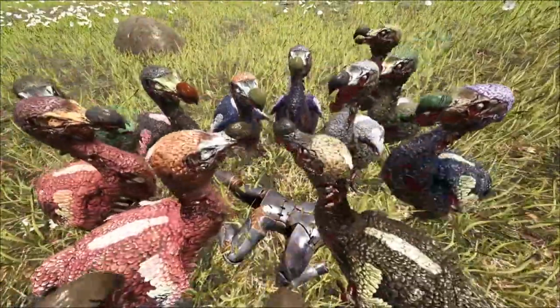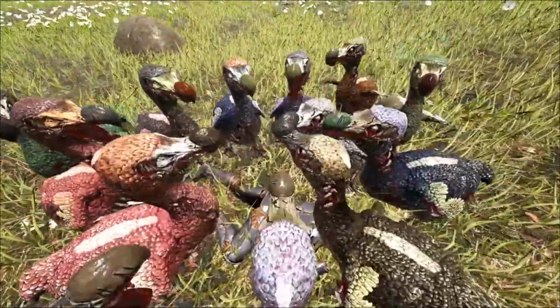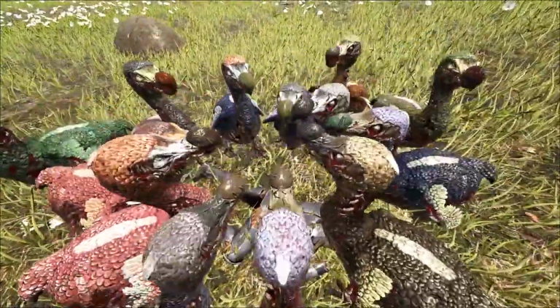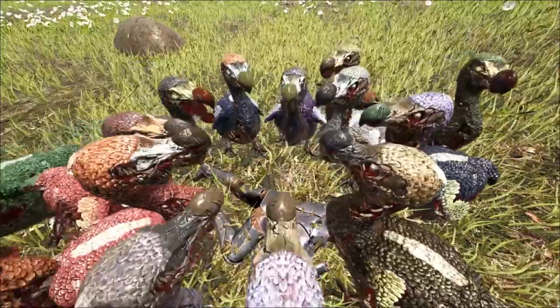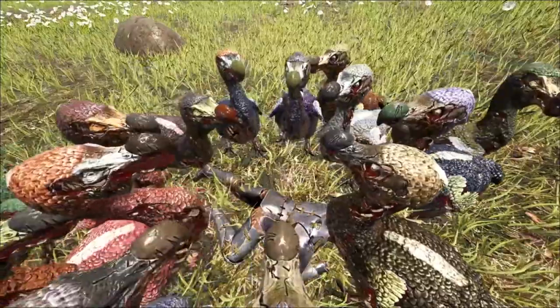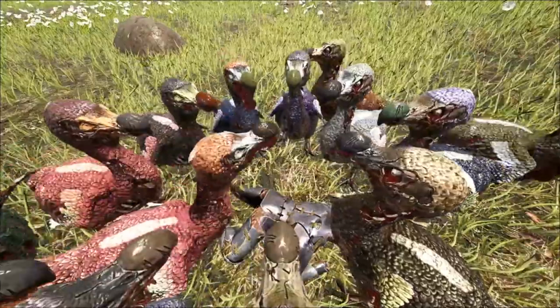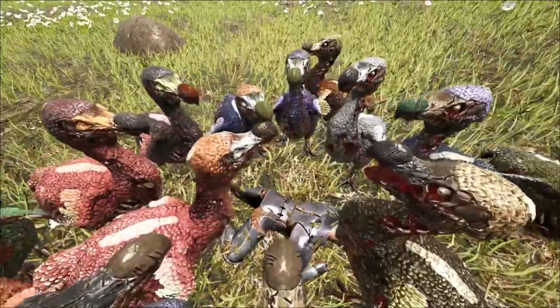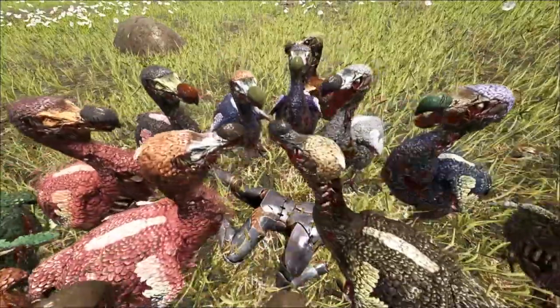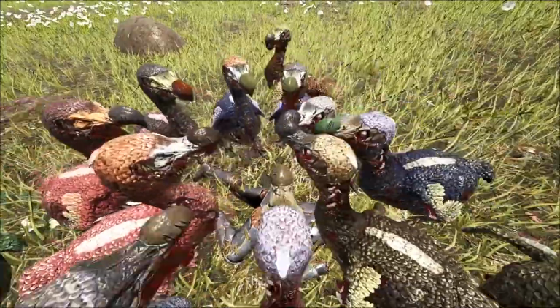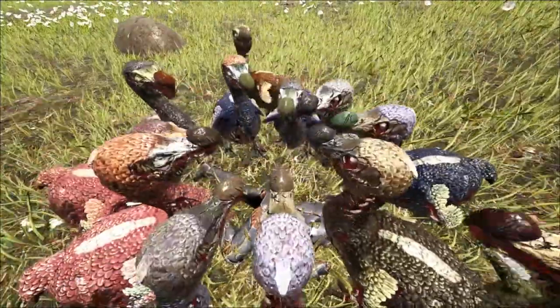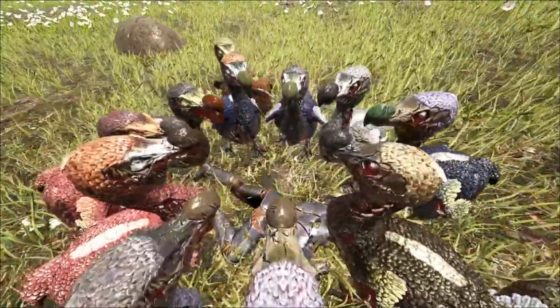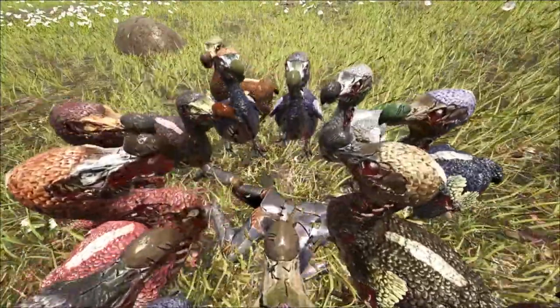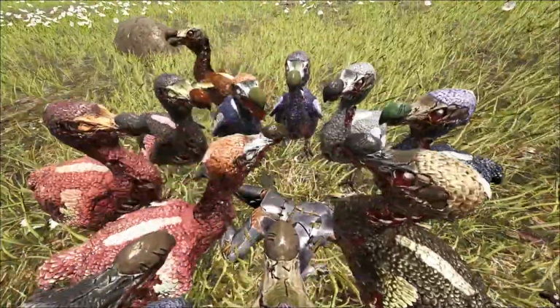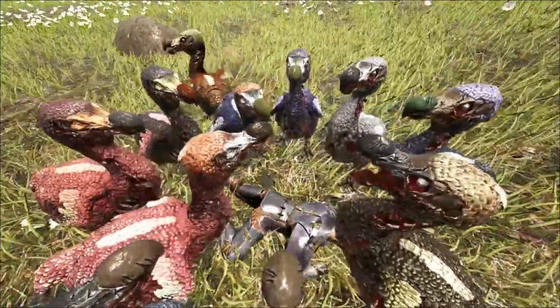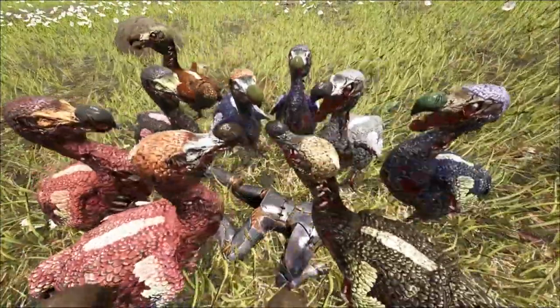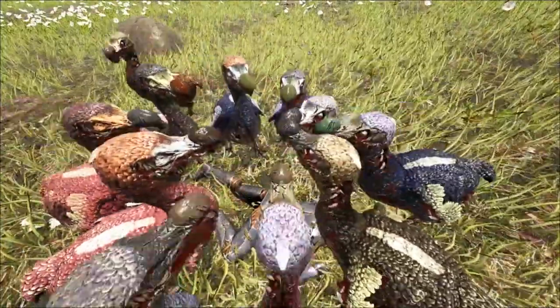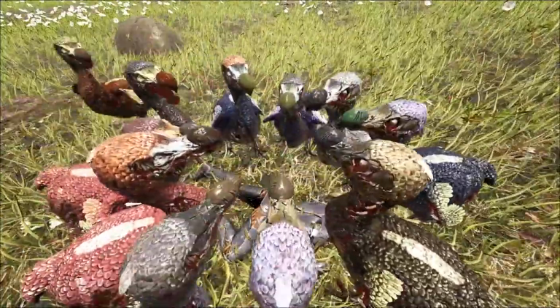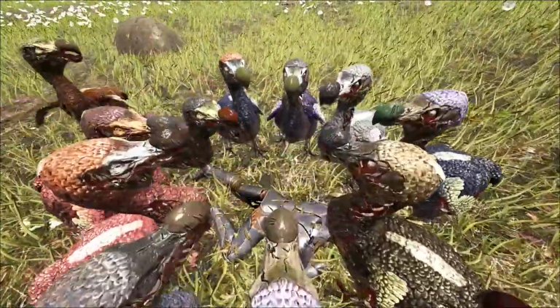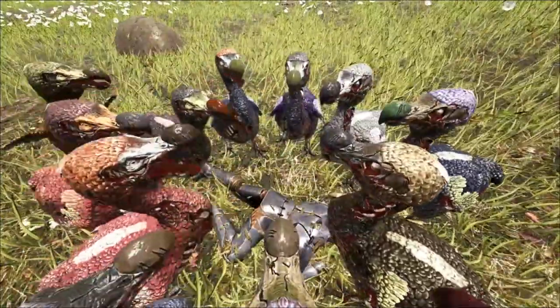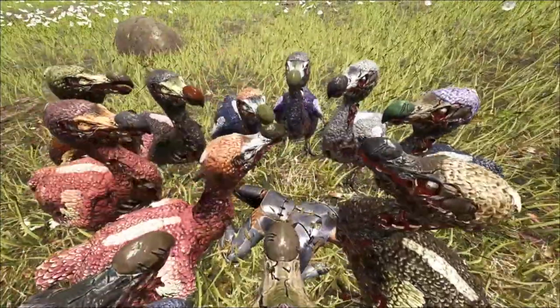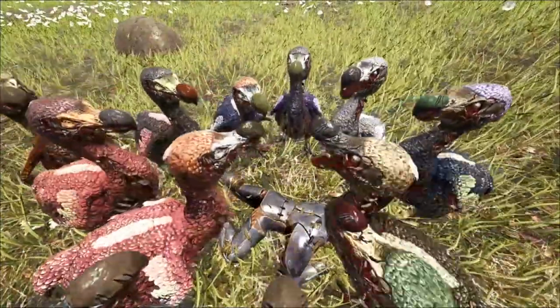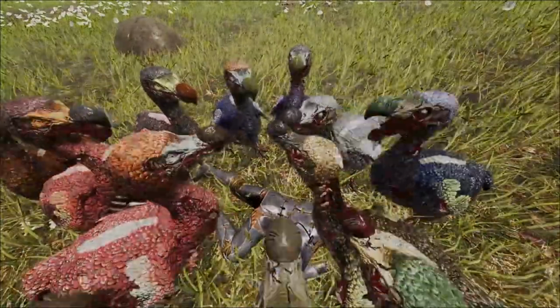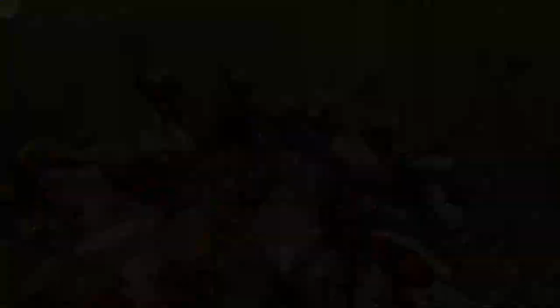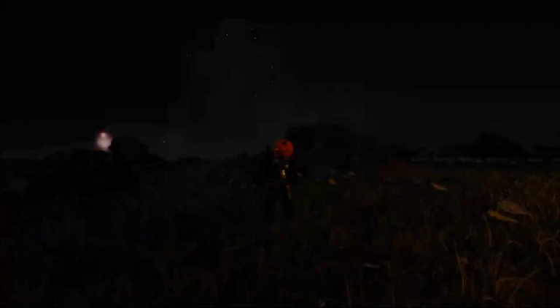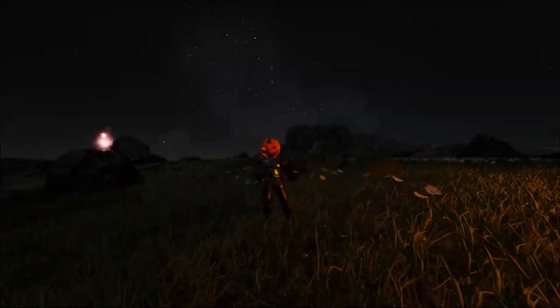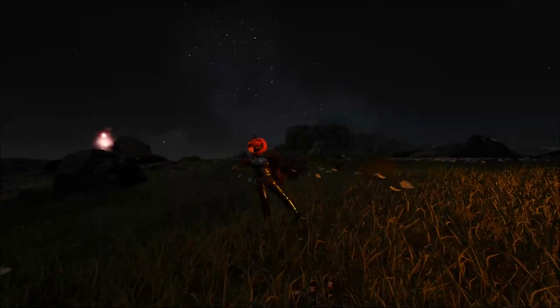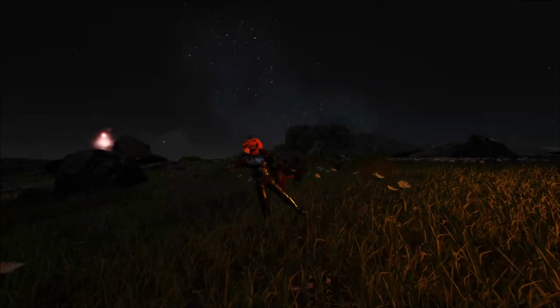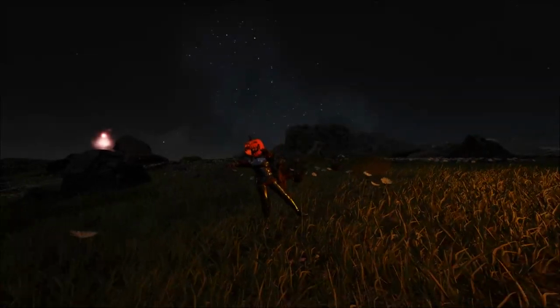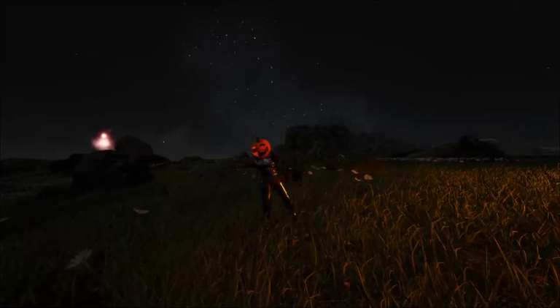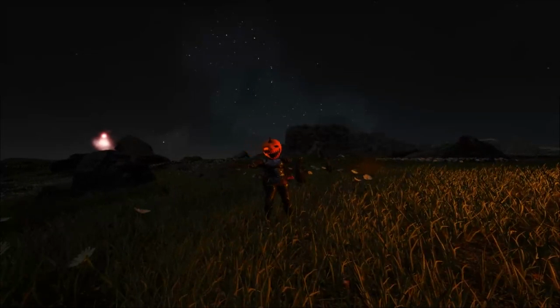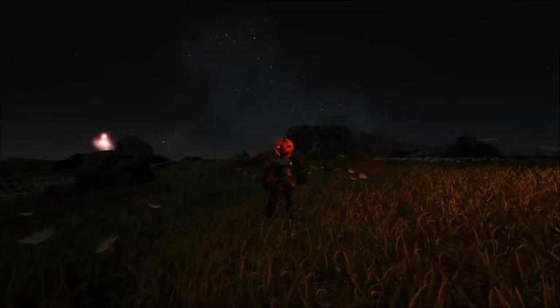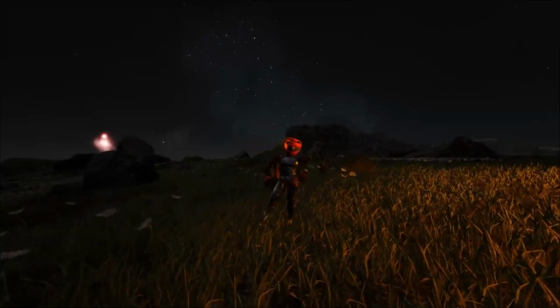To get dino skins, you will need to head out and kill ghost dinos. They drop skins for you to put on your little buddies.